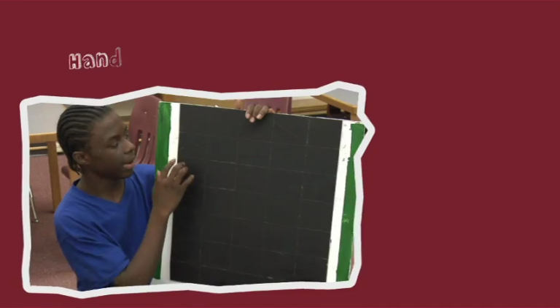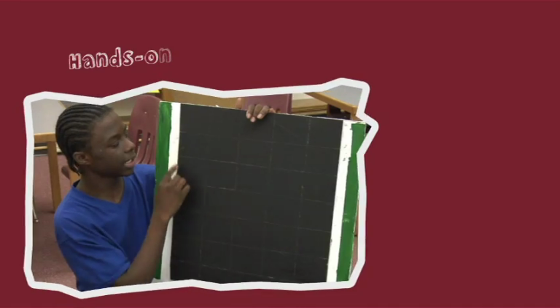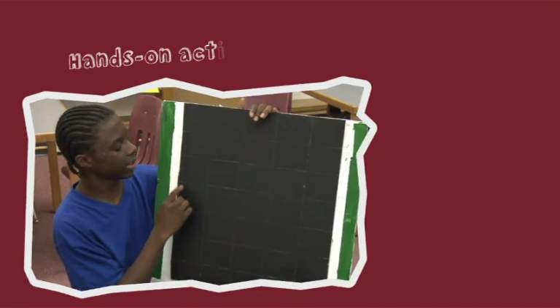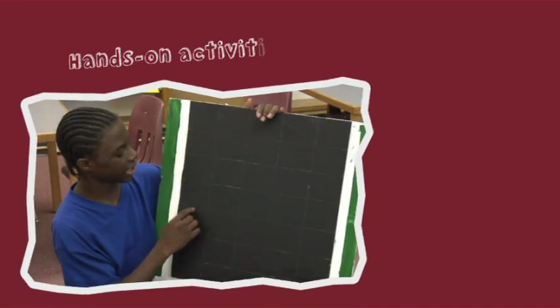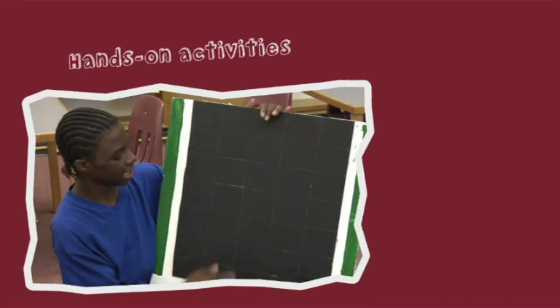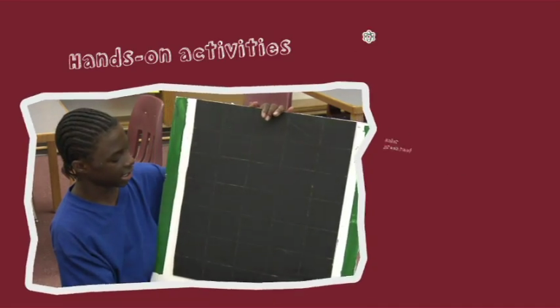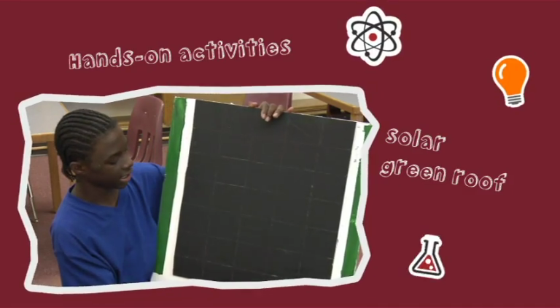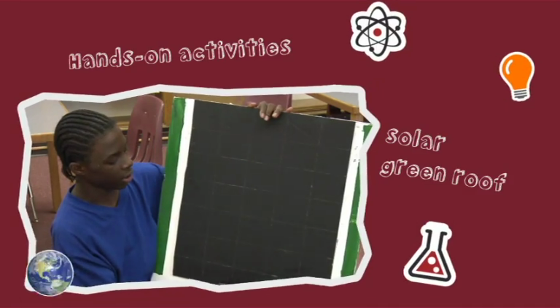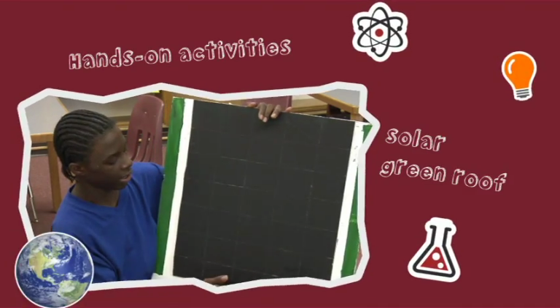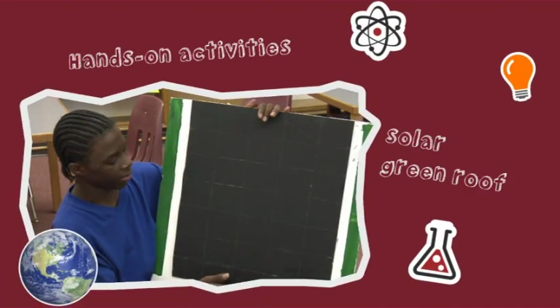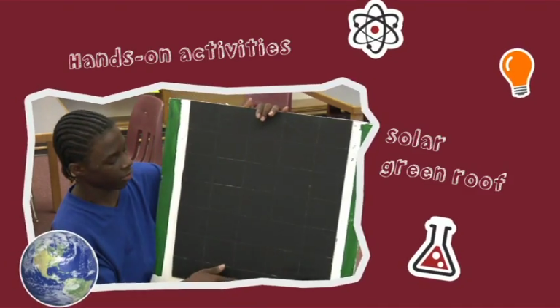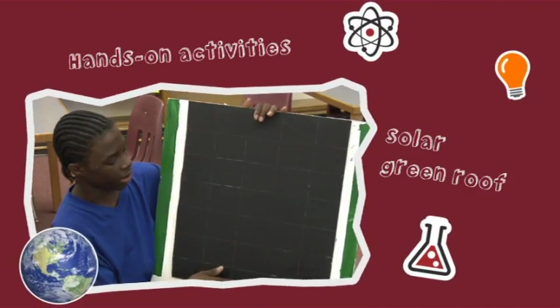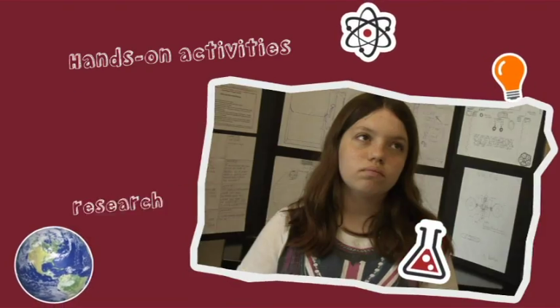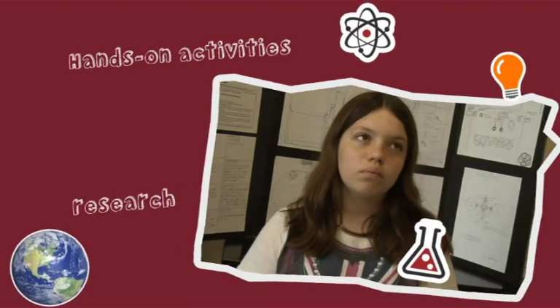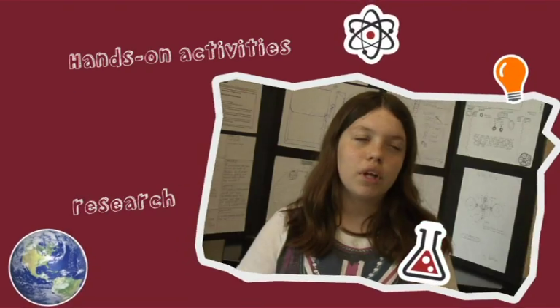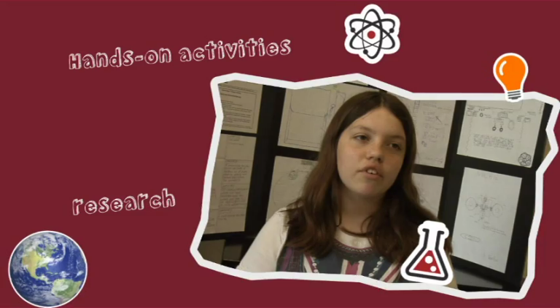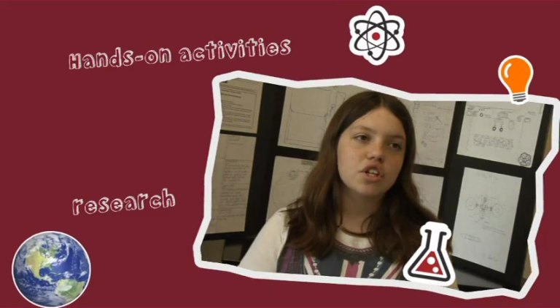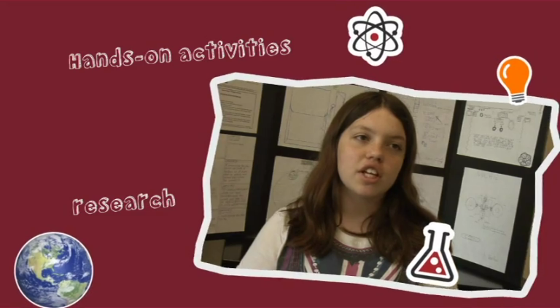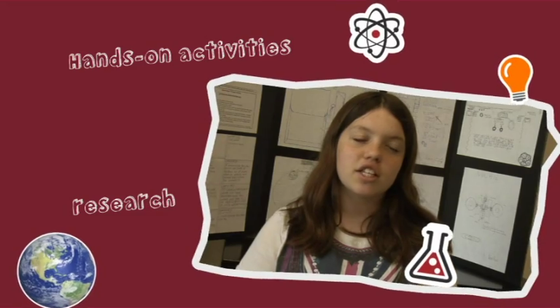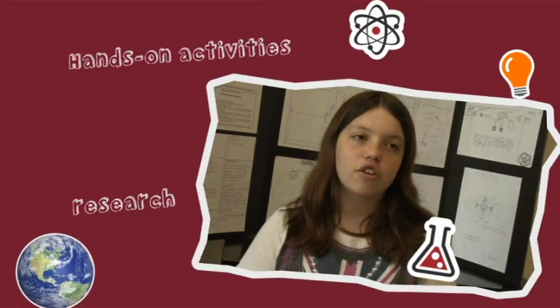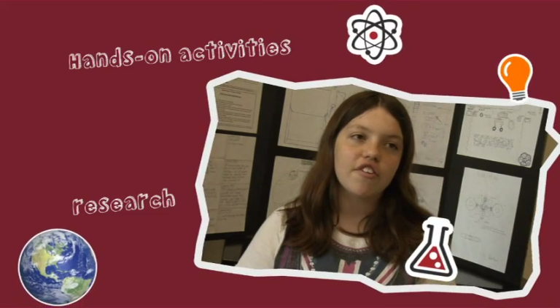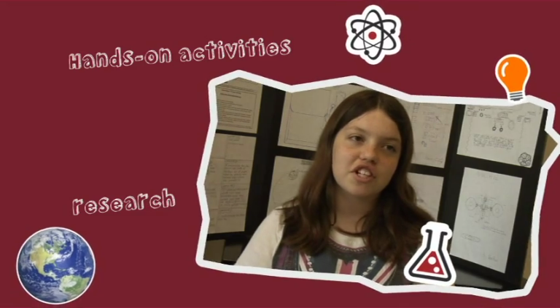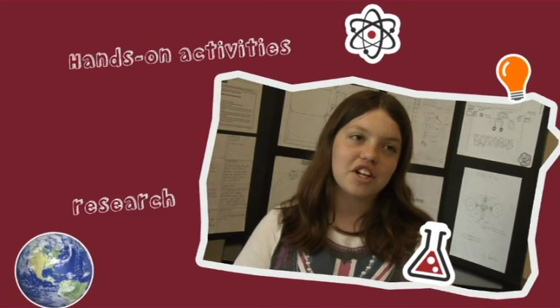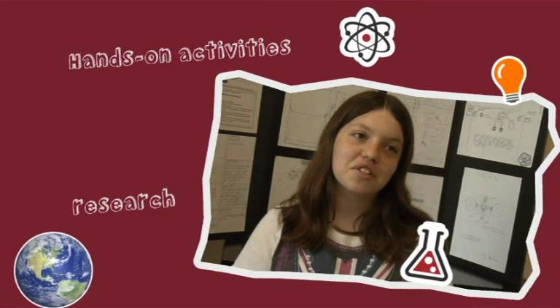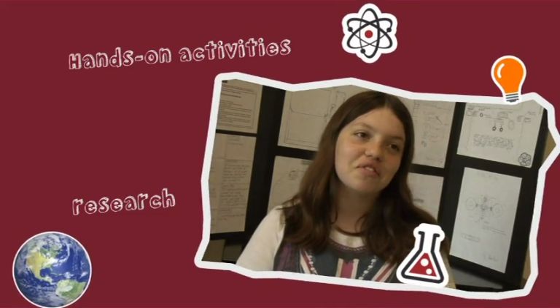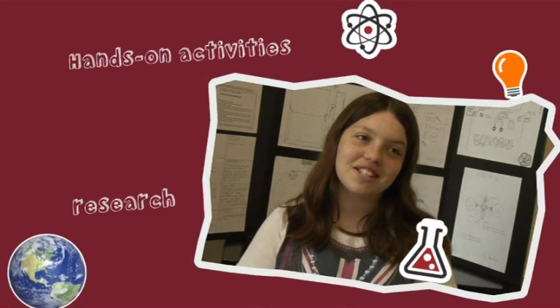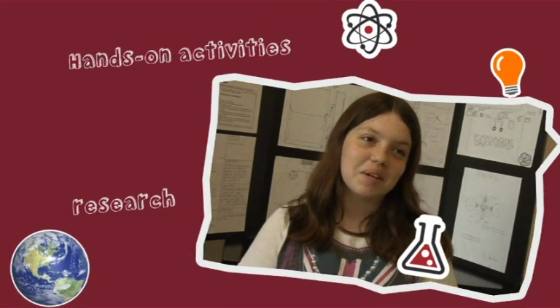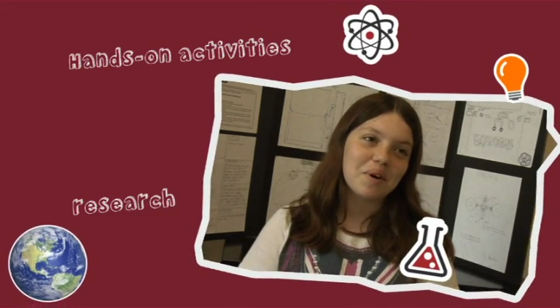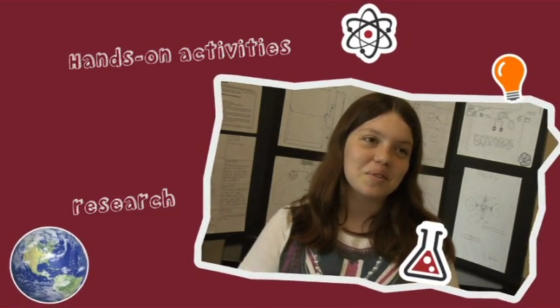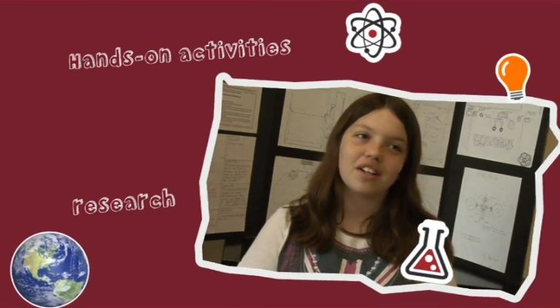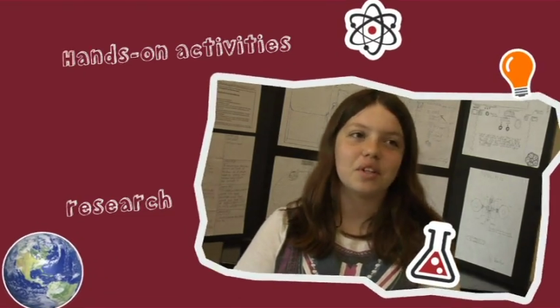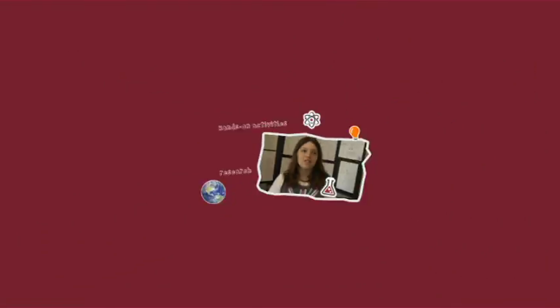Basically what this is, it's a solar green room. When I researched it, it took 500 years for it to decompose, so I couldn't use that.